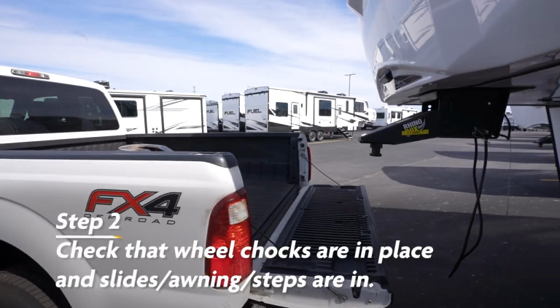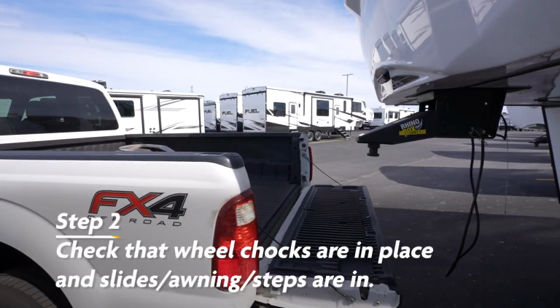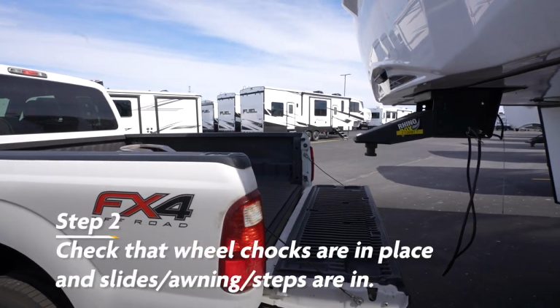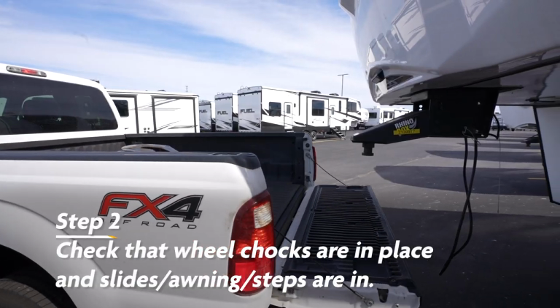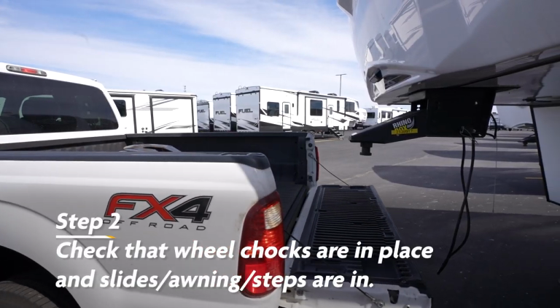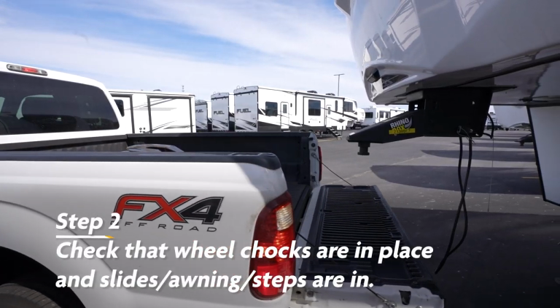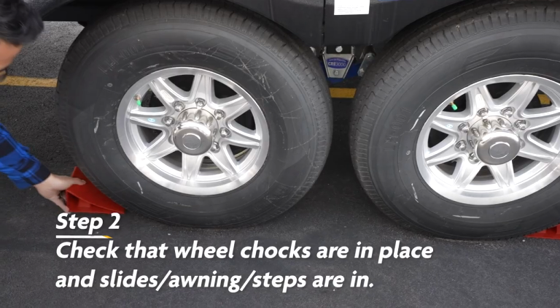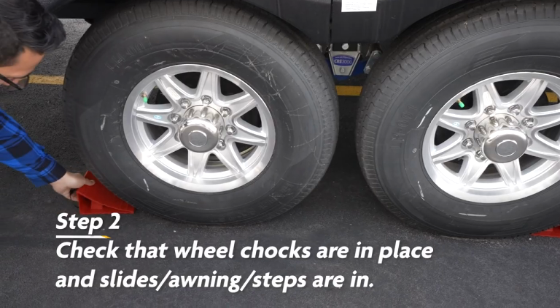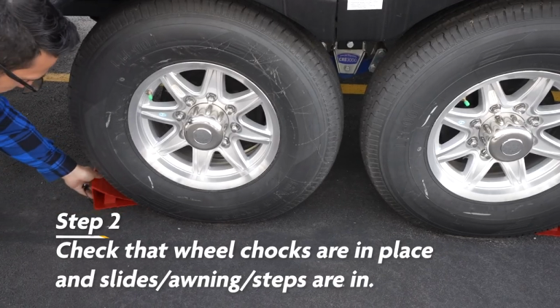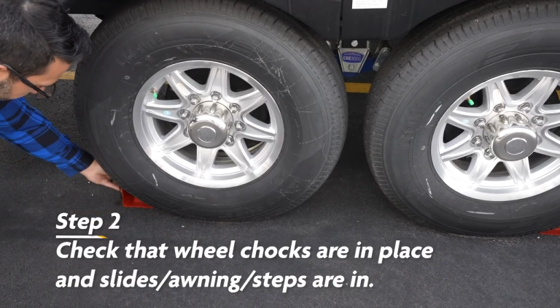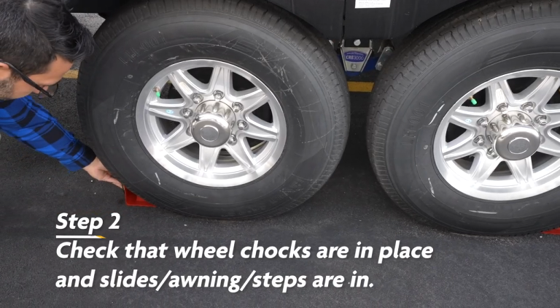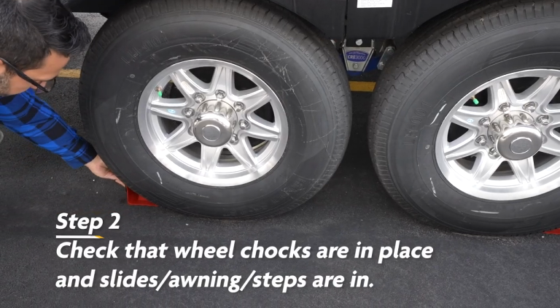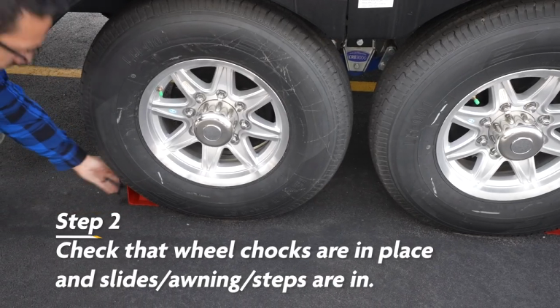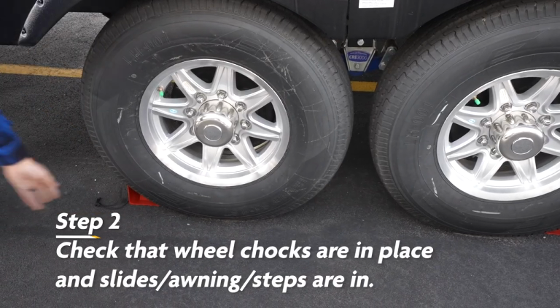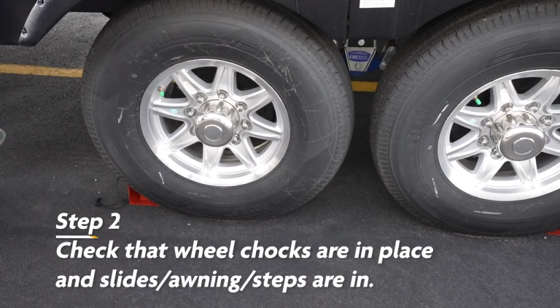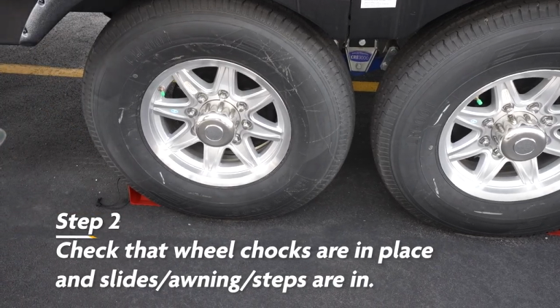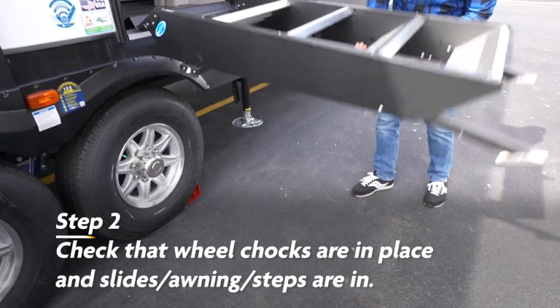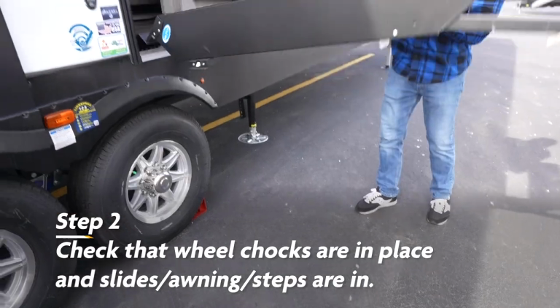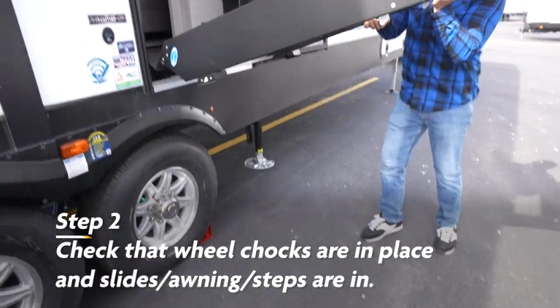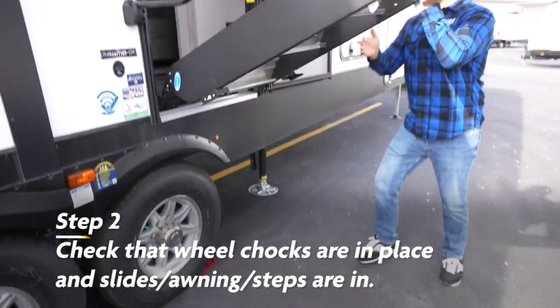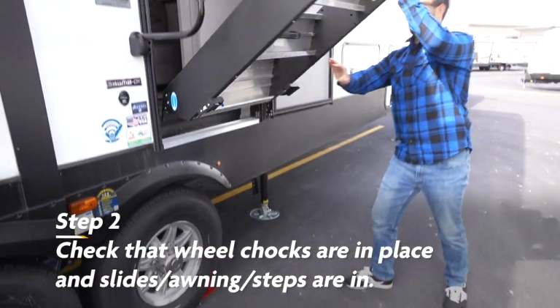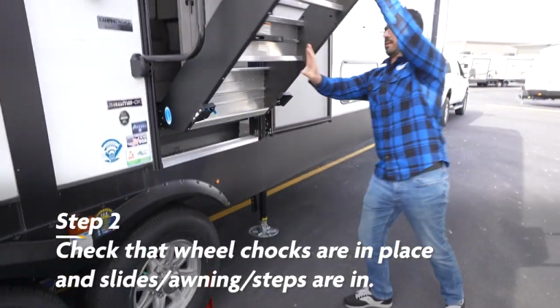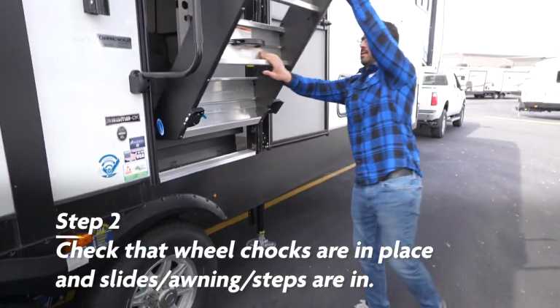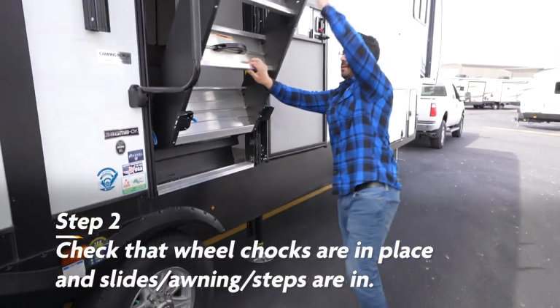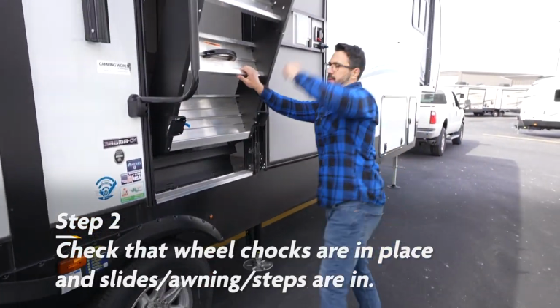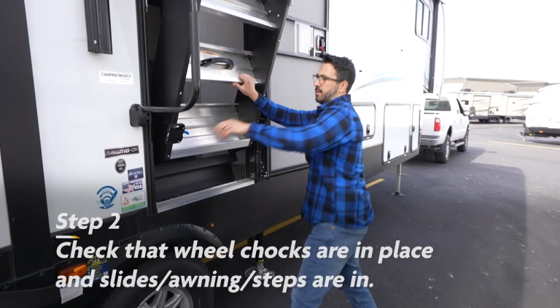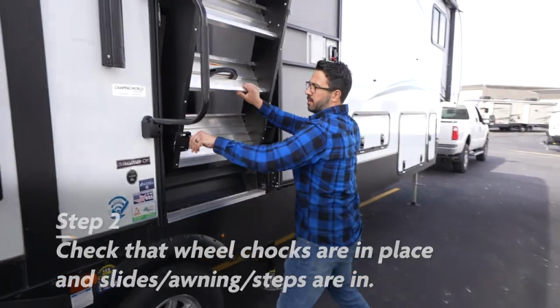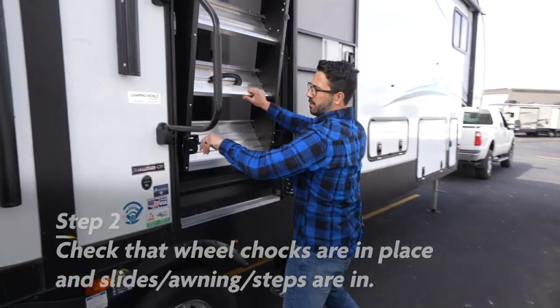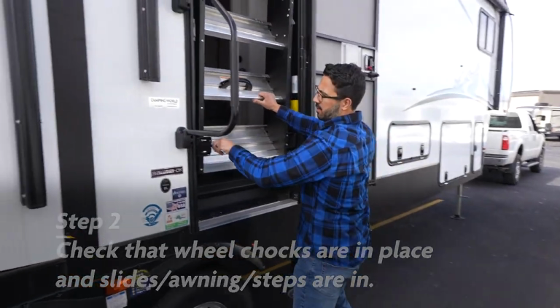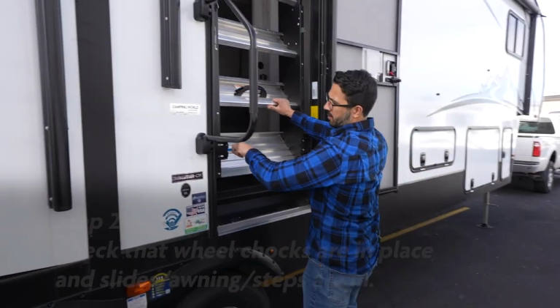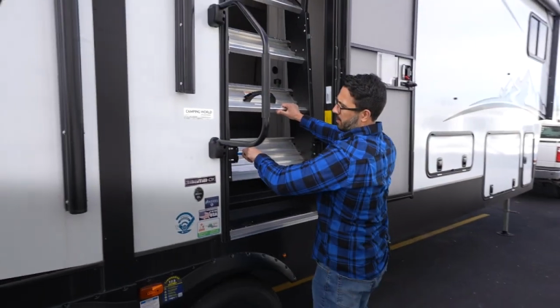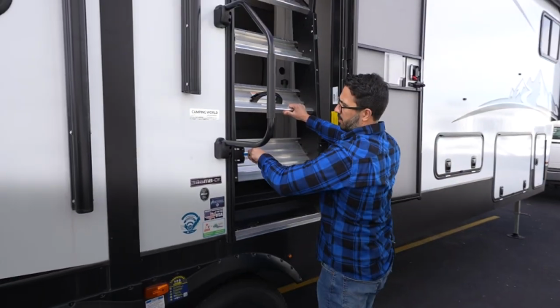After that, you want to make sure that your wheel chocks are placed, and that your awning, slides, and any steps are in.